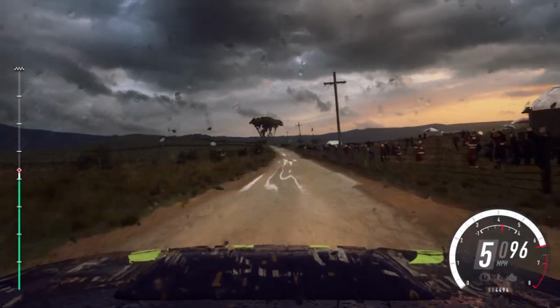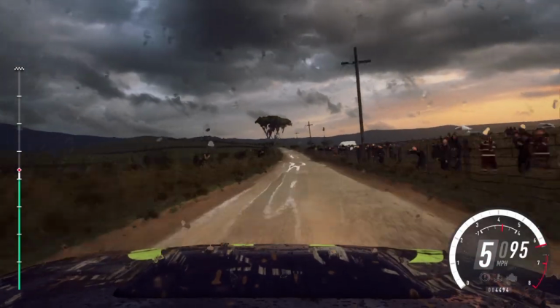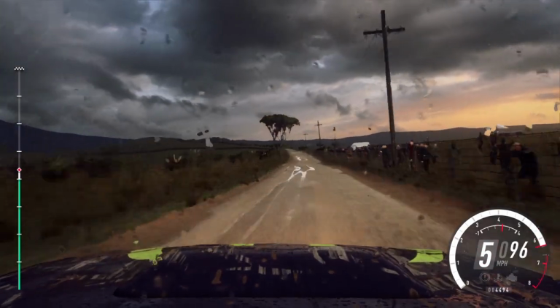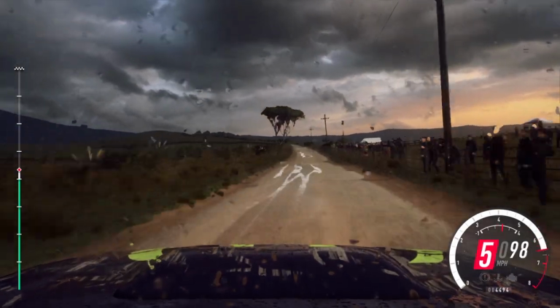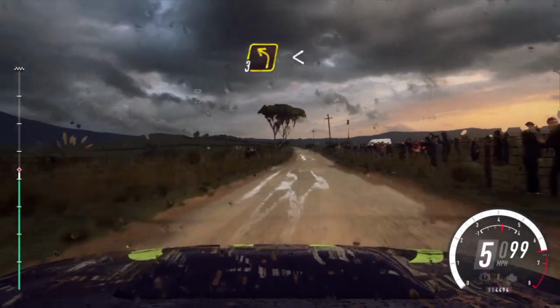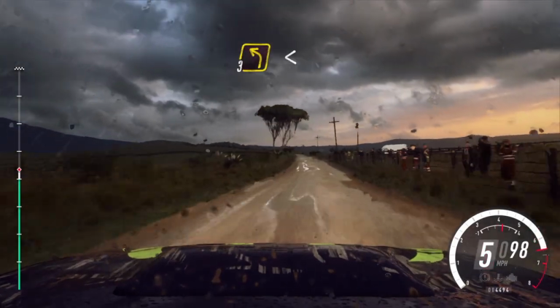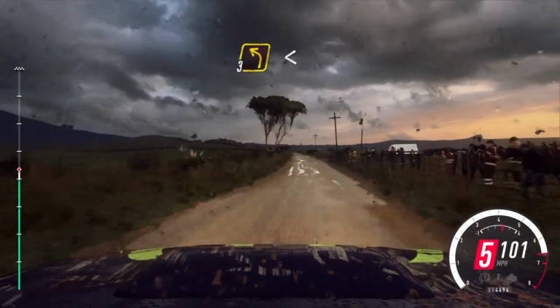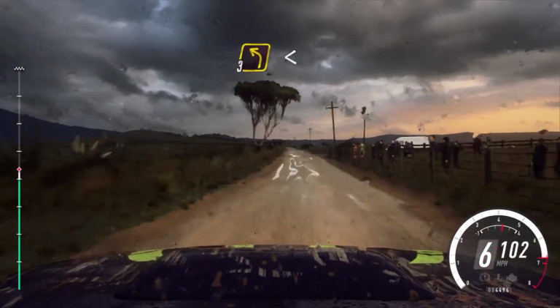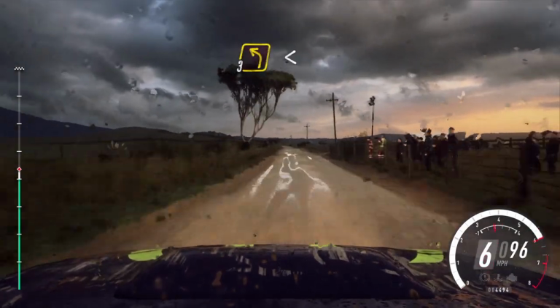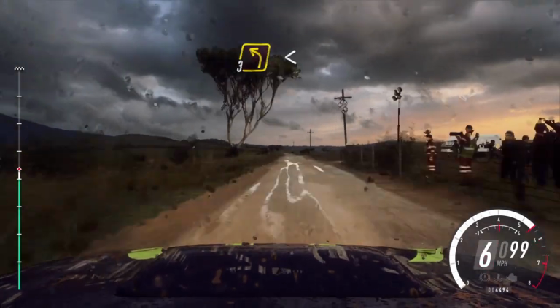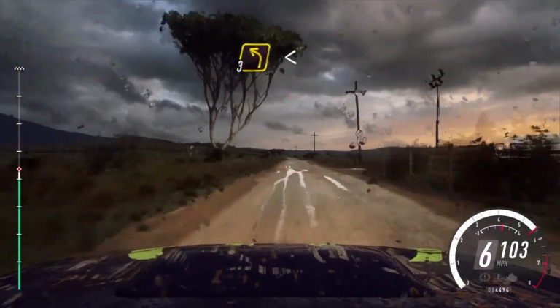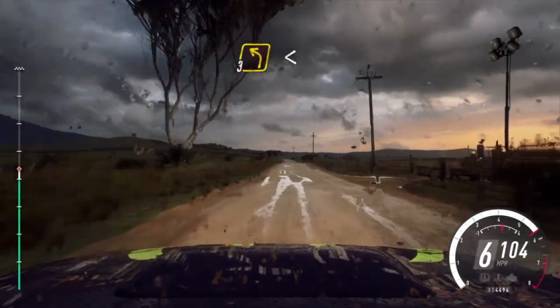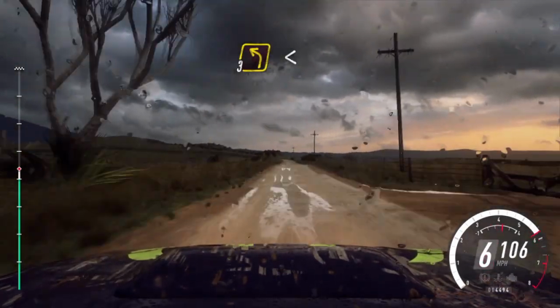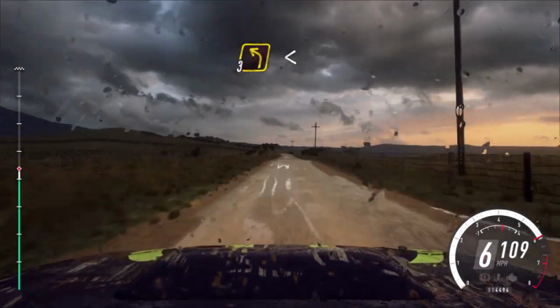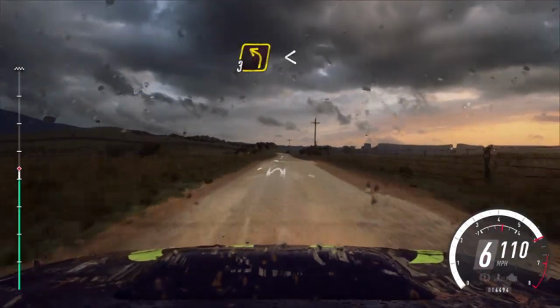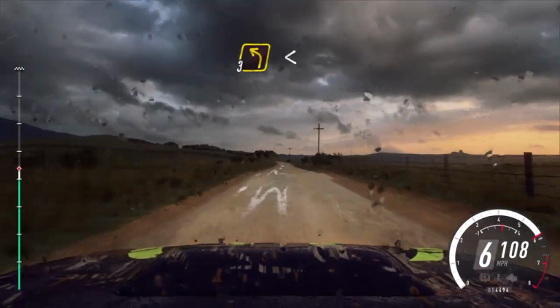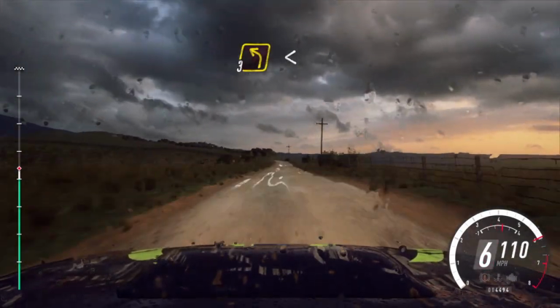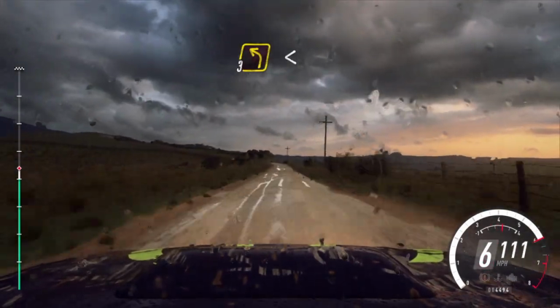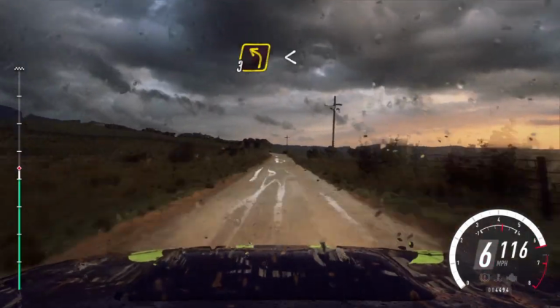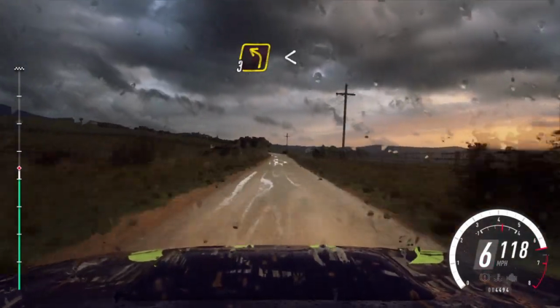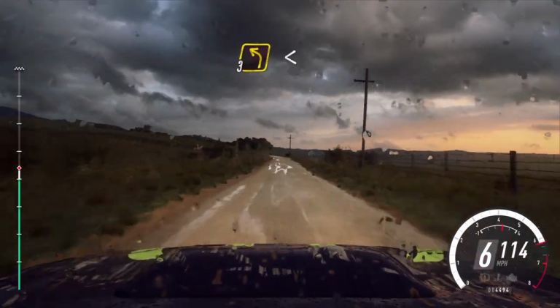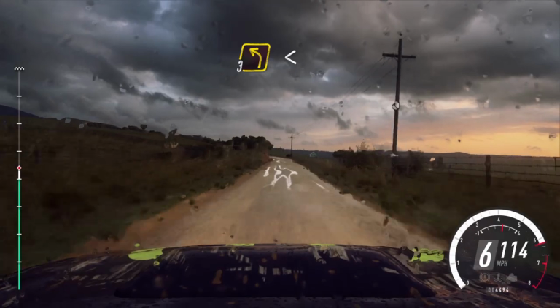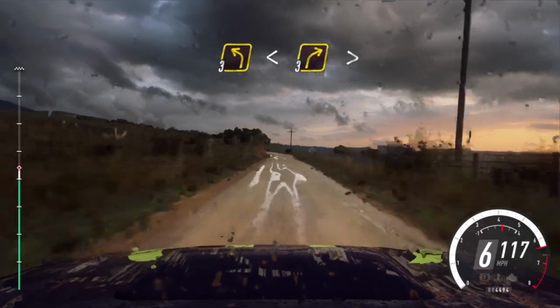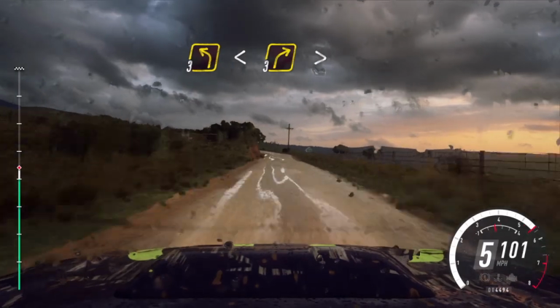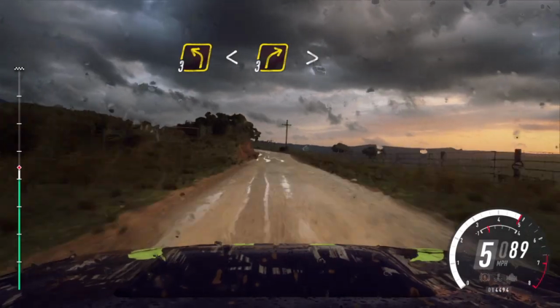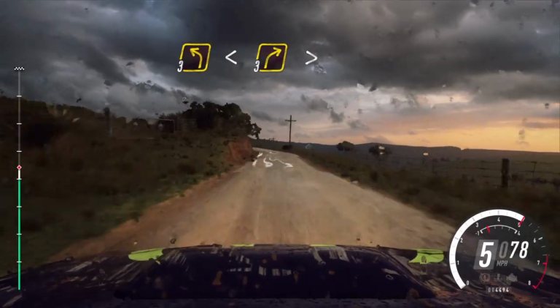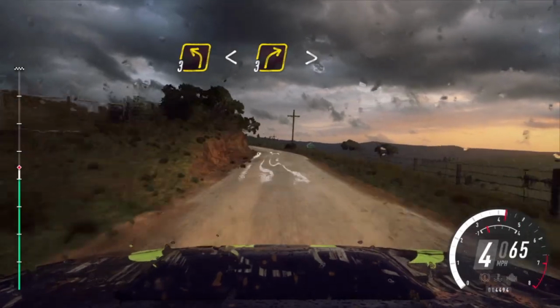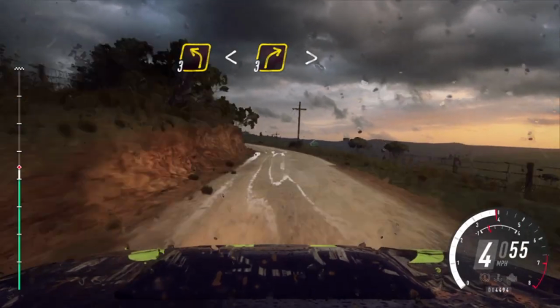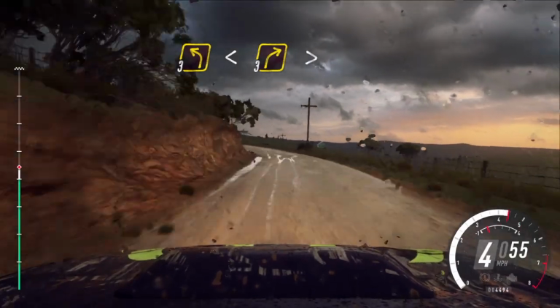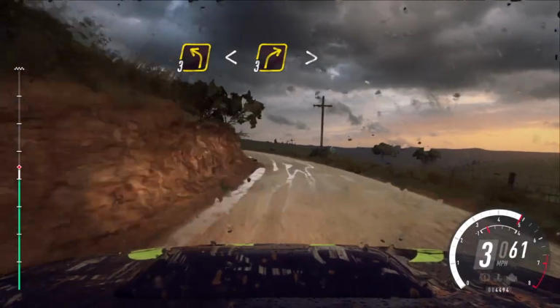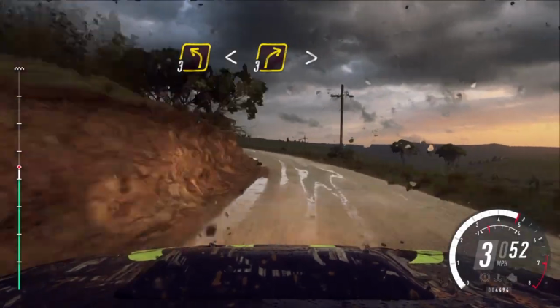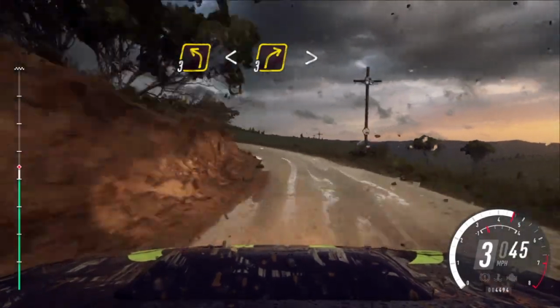5 left, 3 left long, opens of a crest, into 3 right long, tightens.